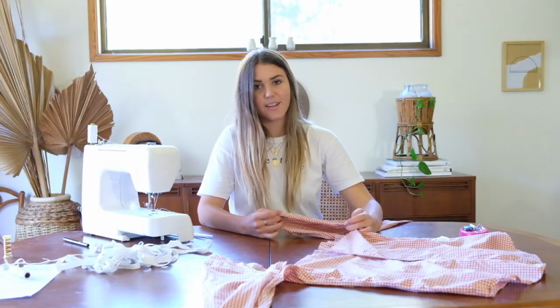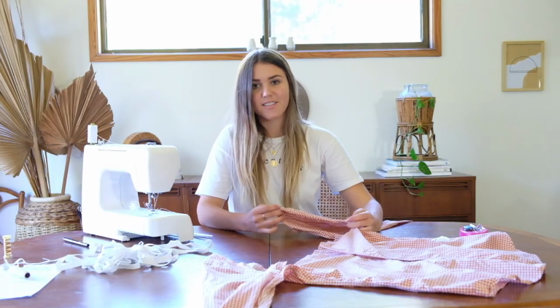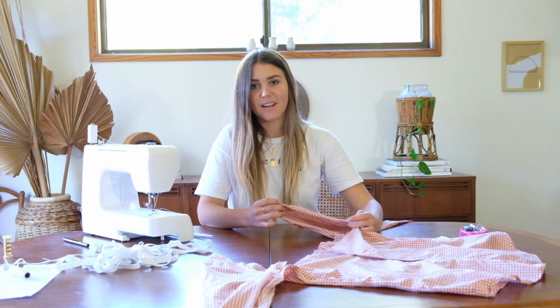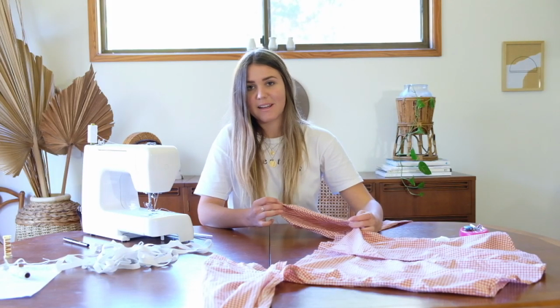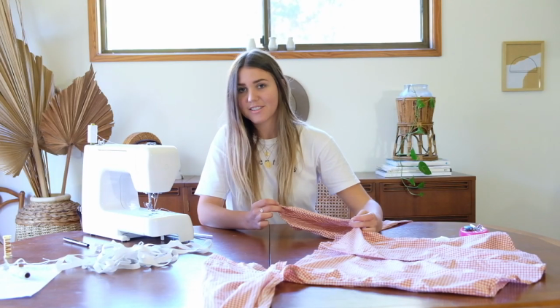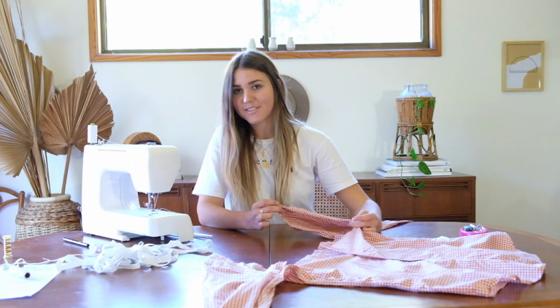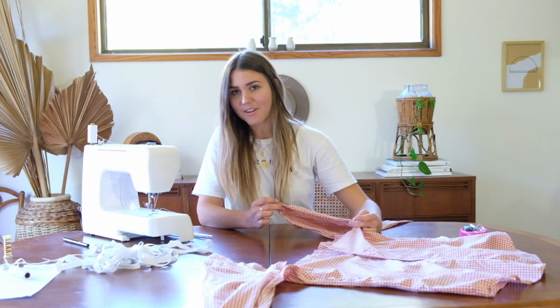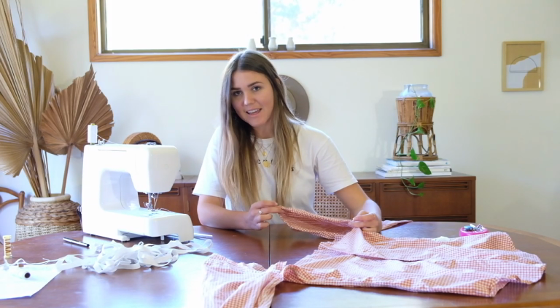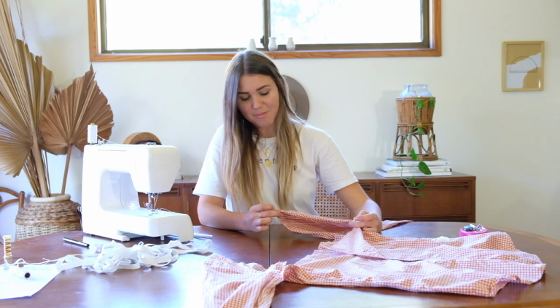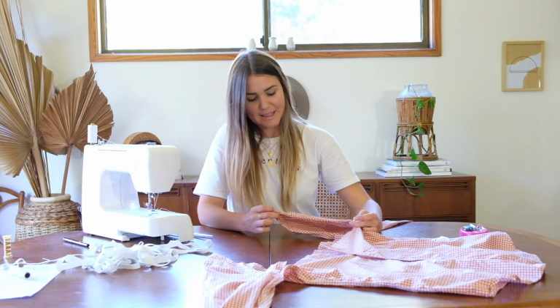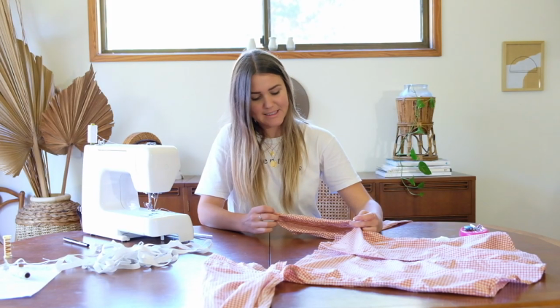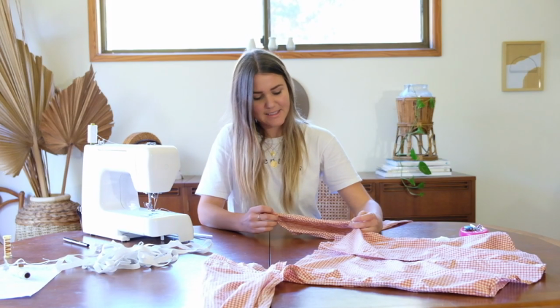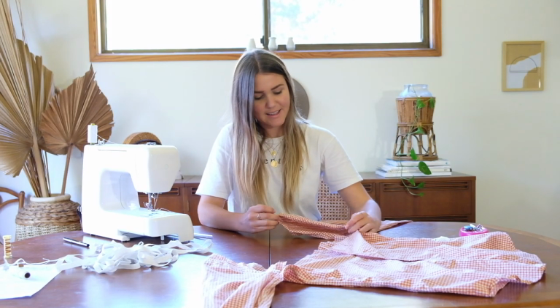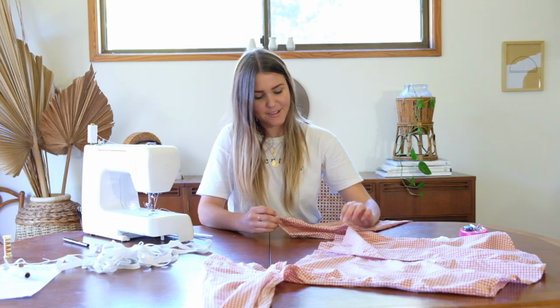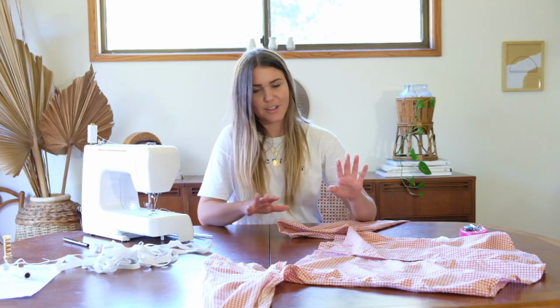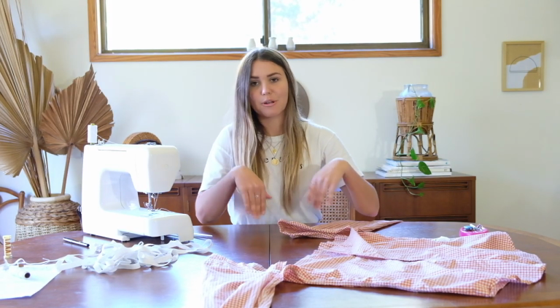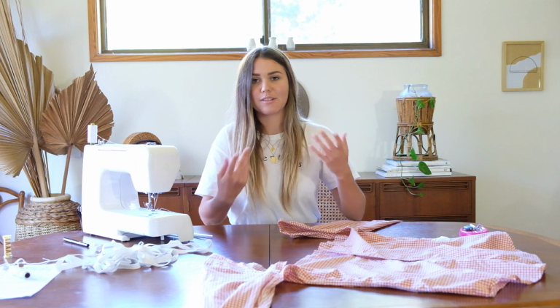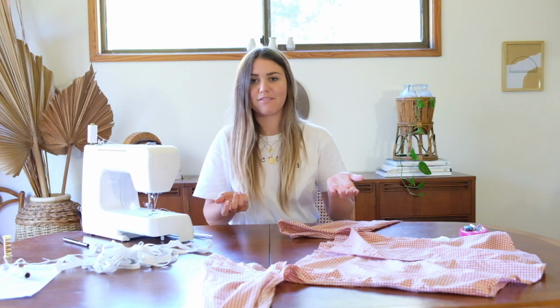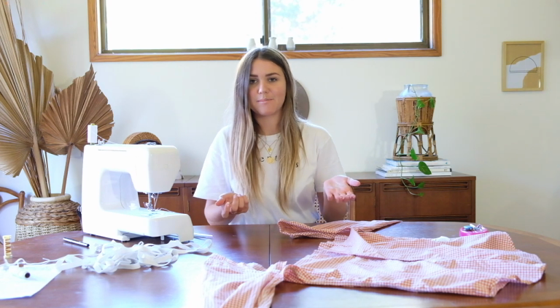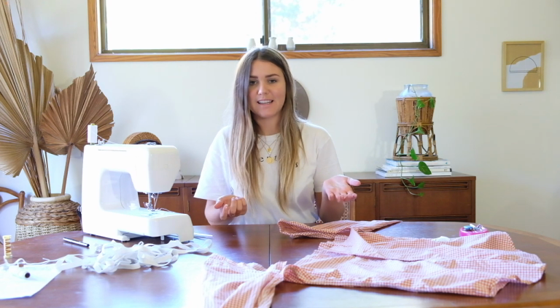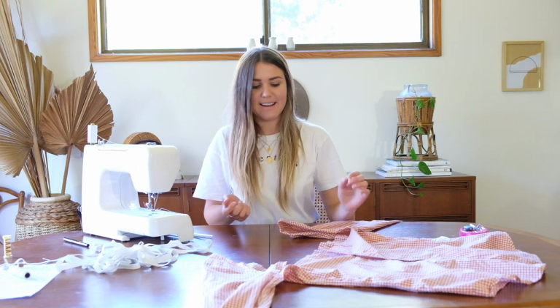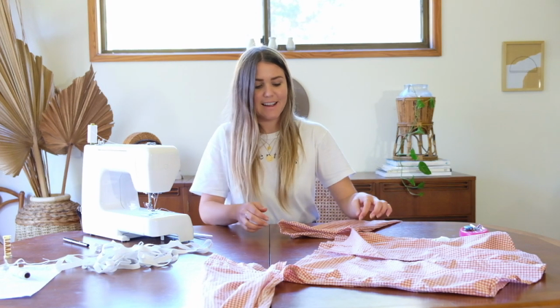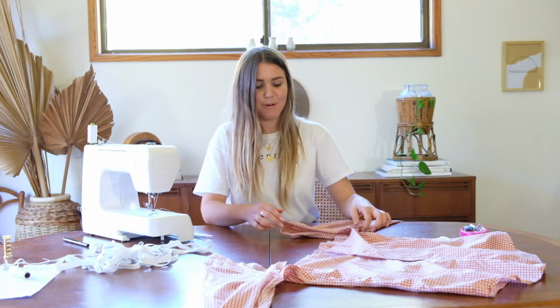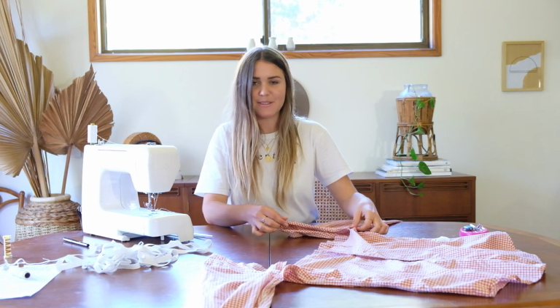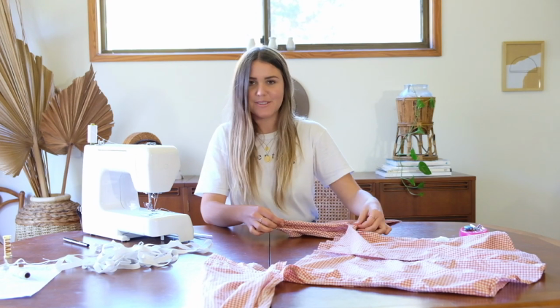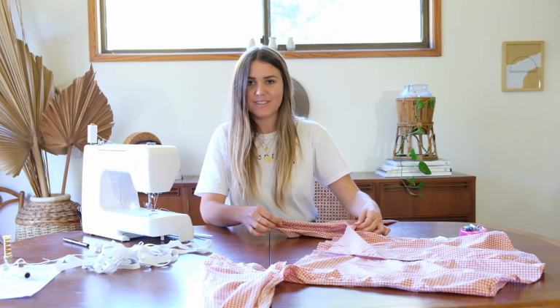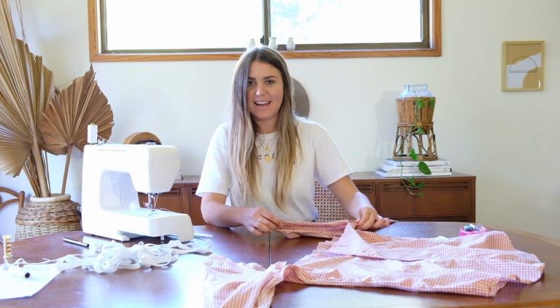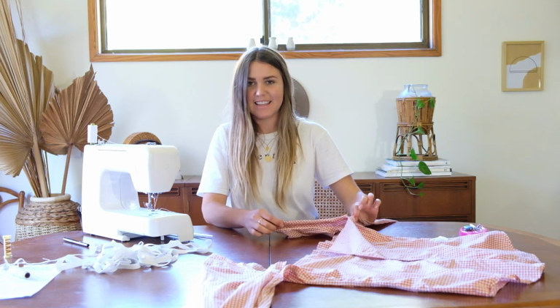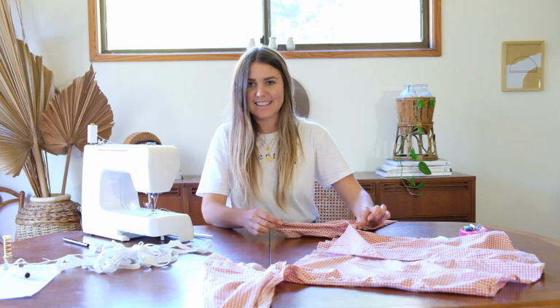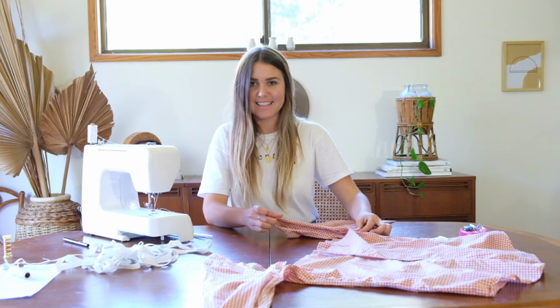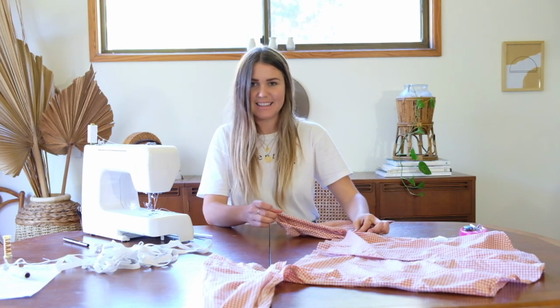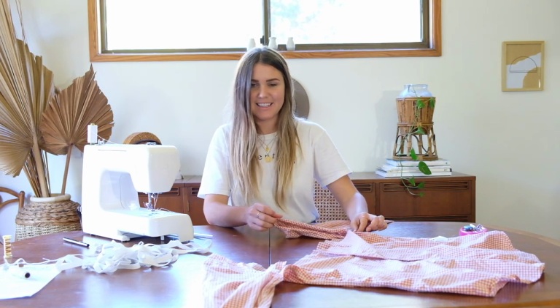I'm now going to sew that in place and then show you what it looks like flipped right side out and how we add the elastic into the tunnel.